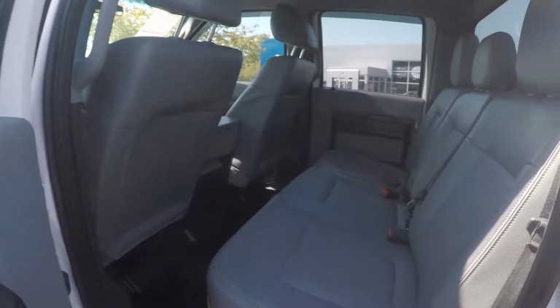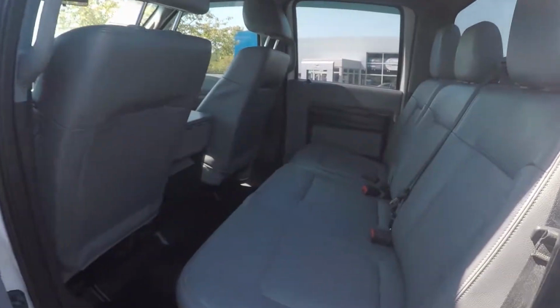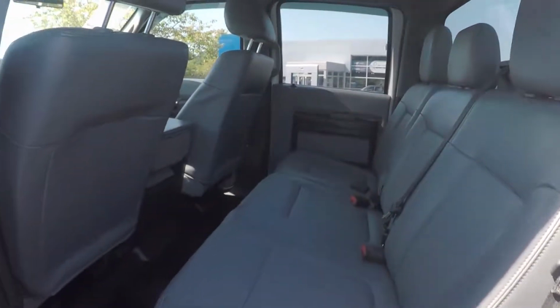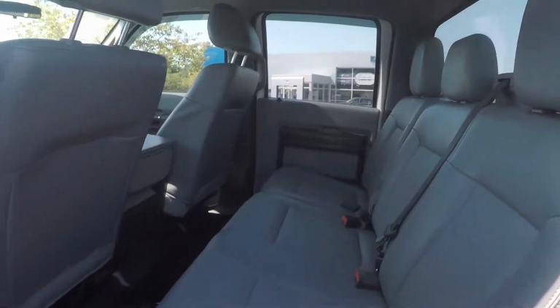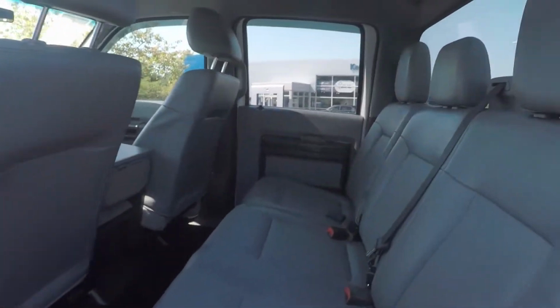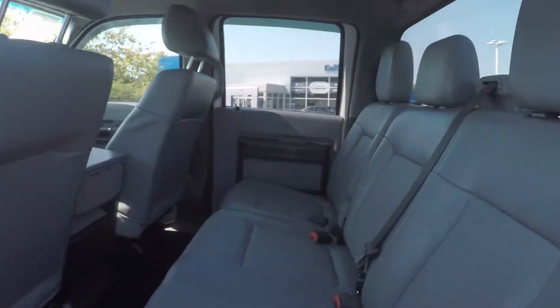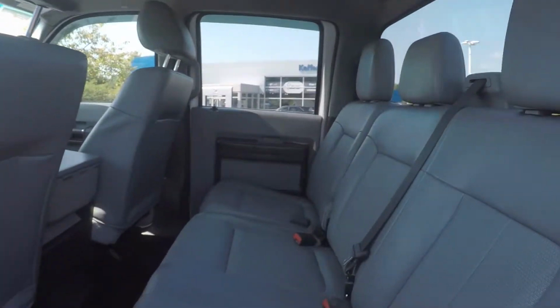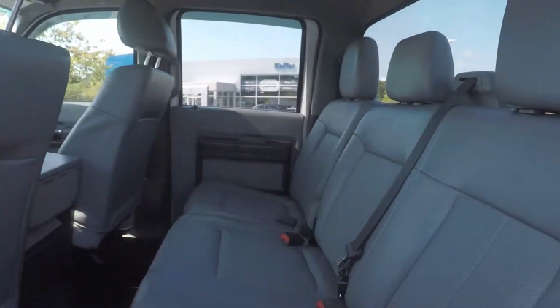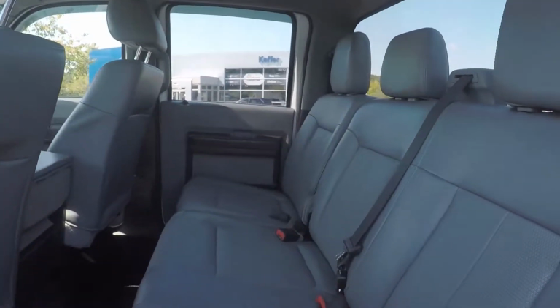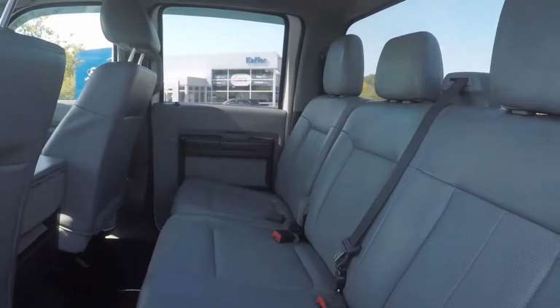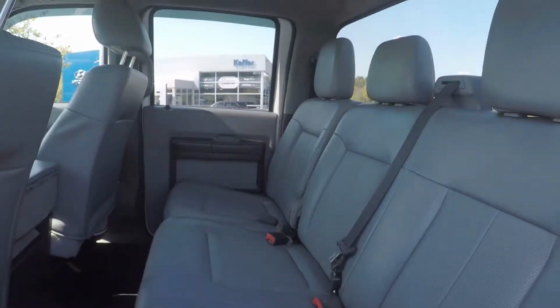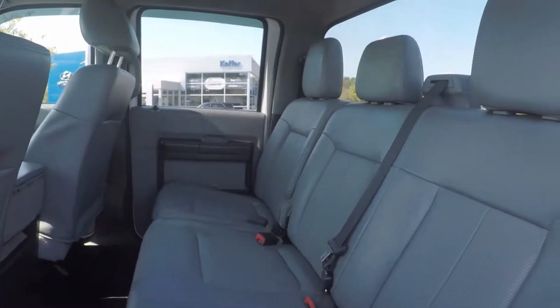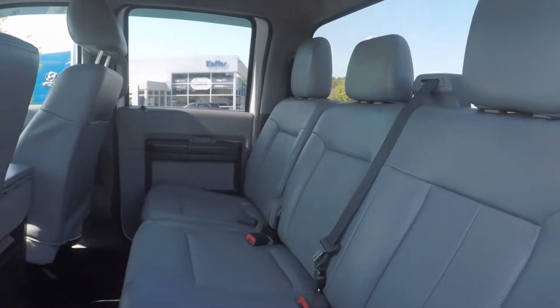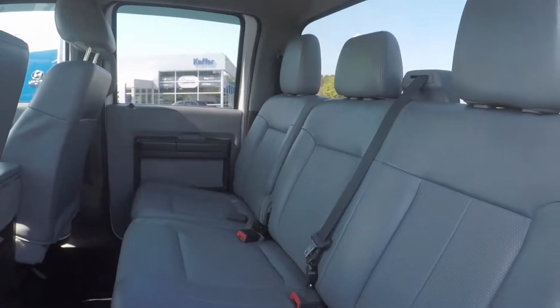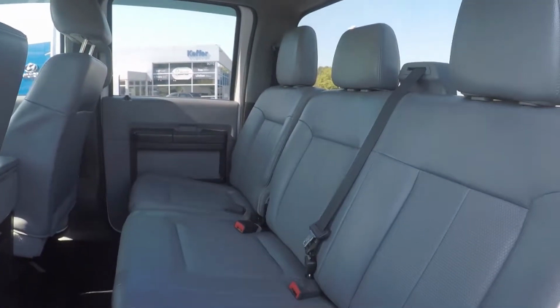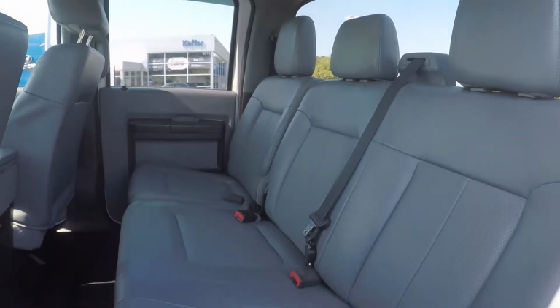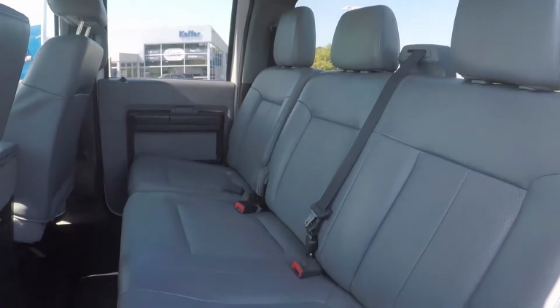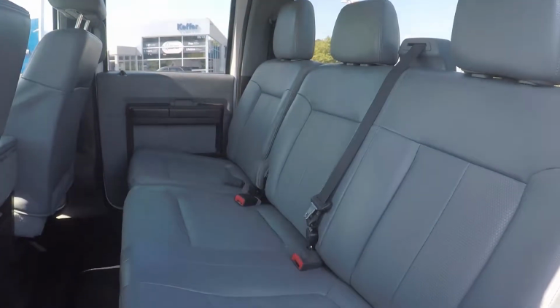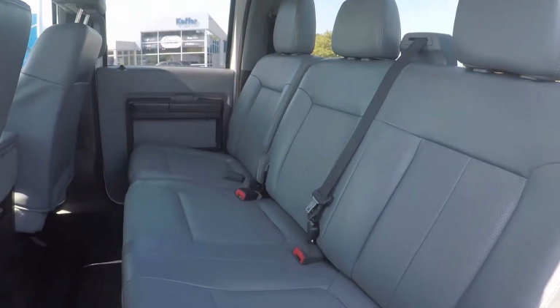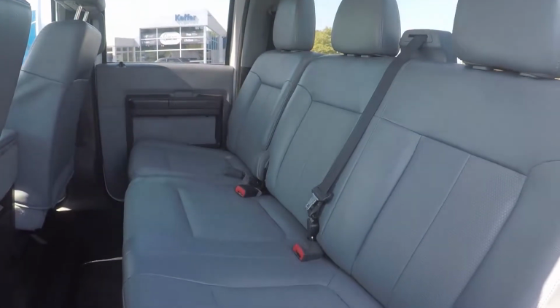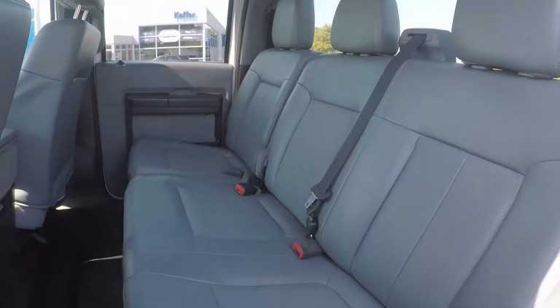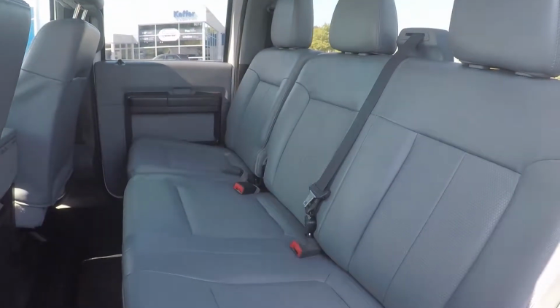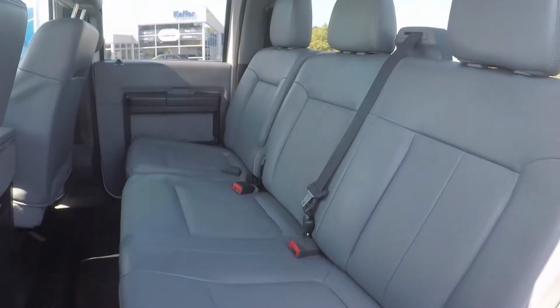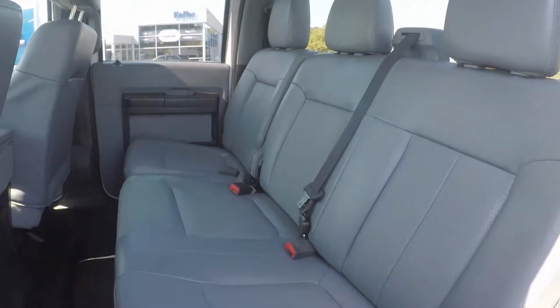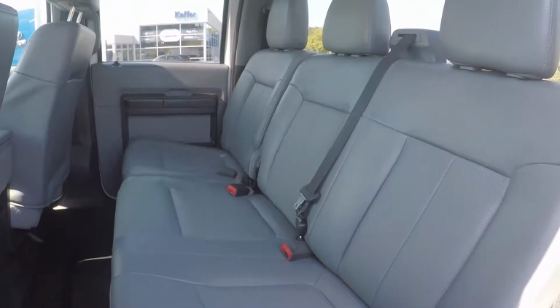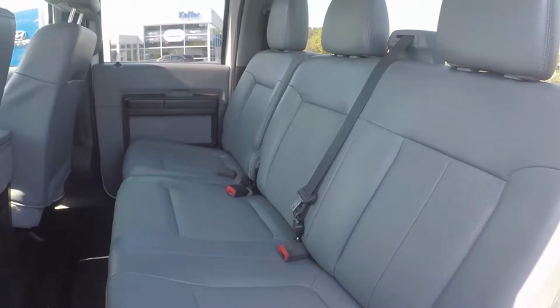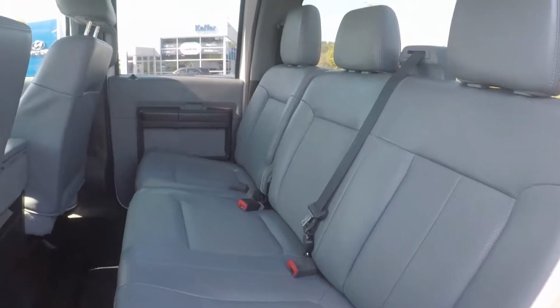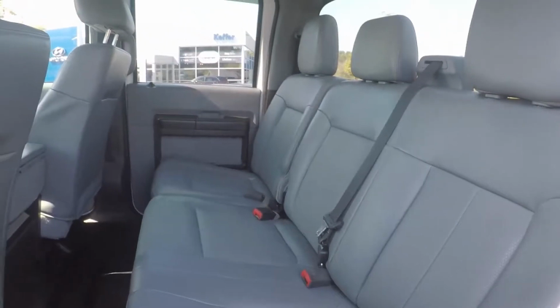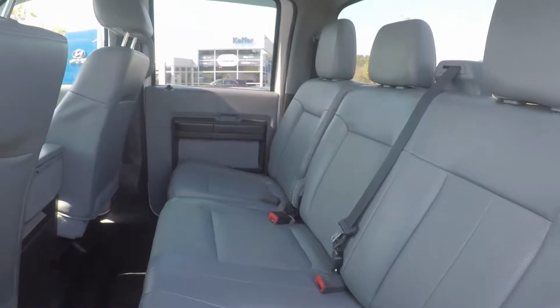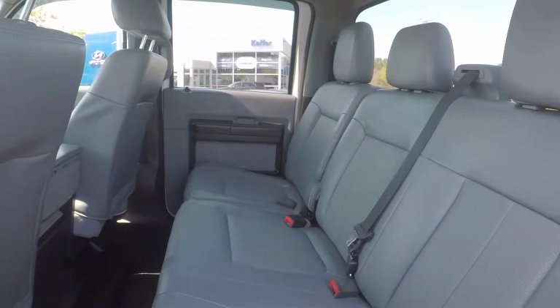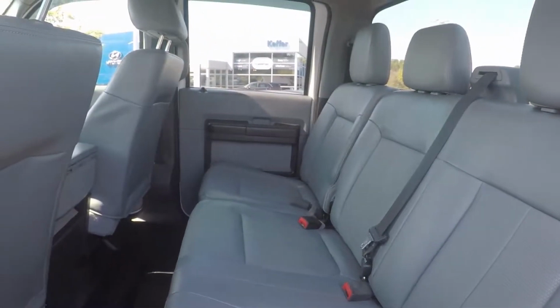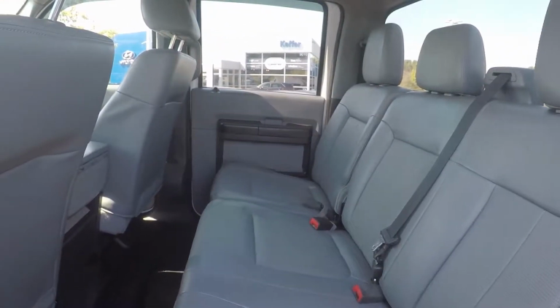We'll look in the back seat now. We do have a nice leather seating surface — very well kept and managed throughout the truck.